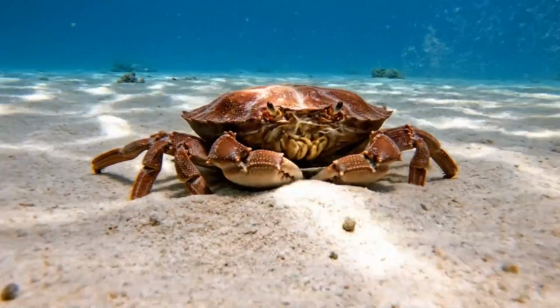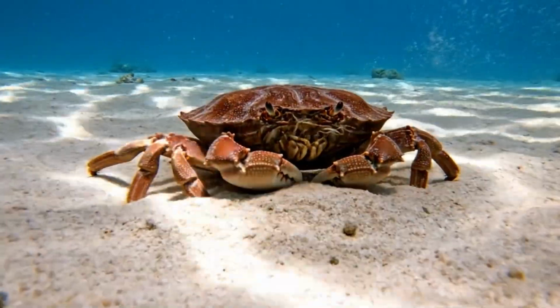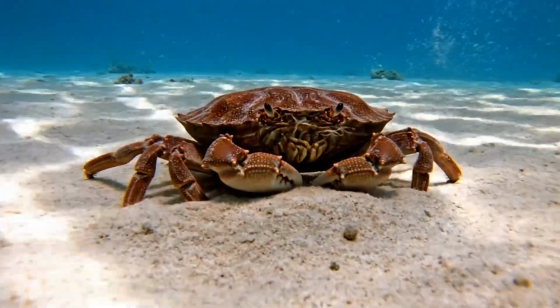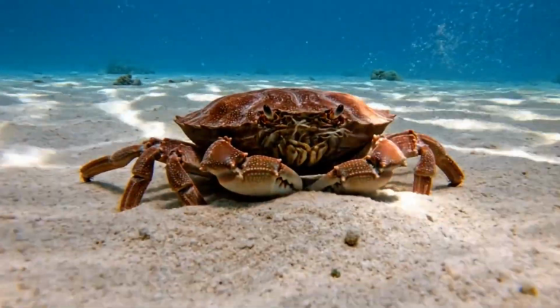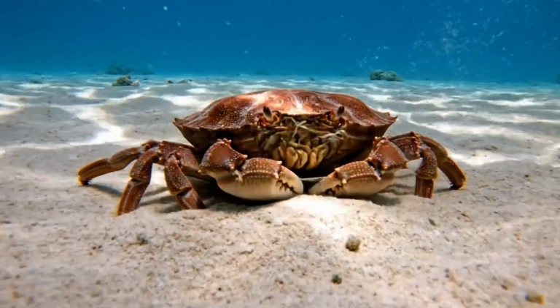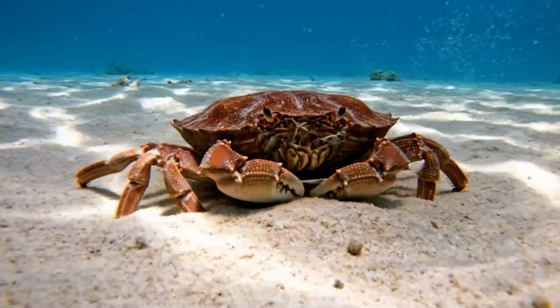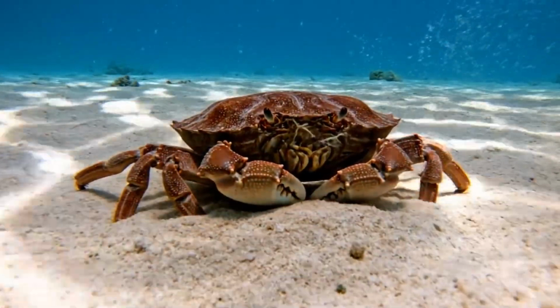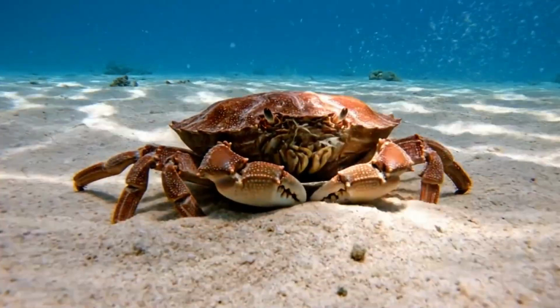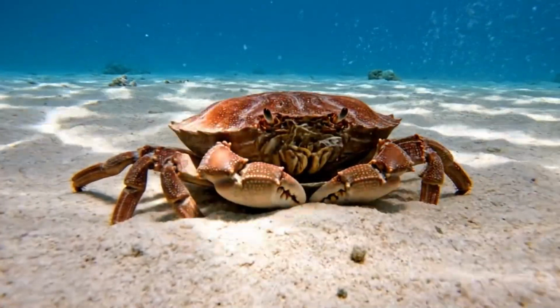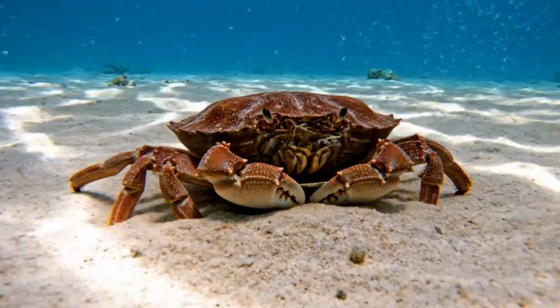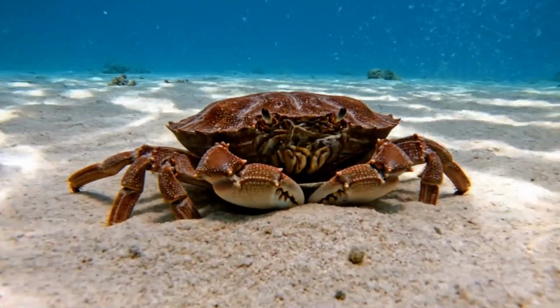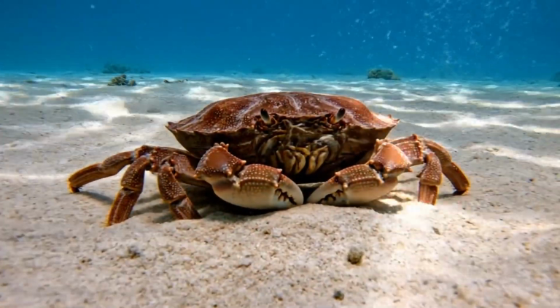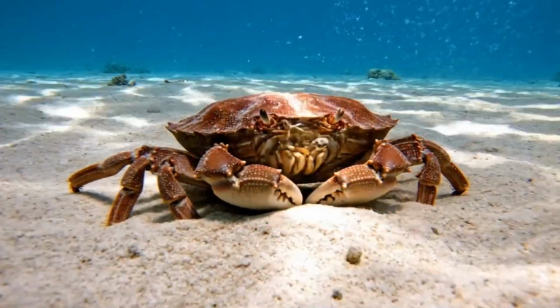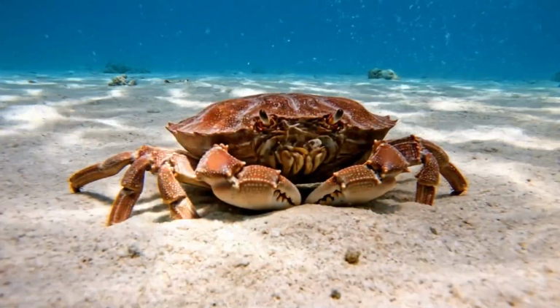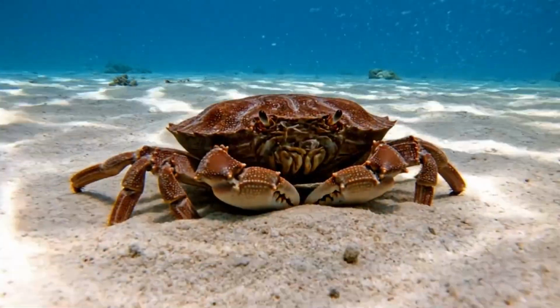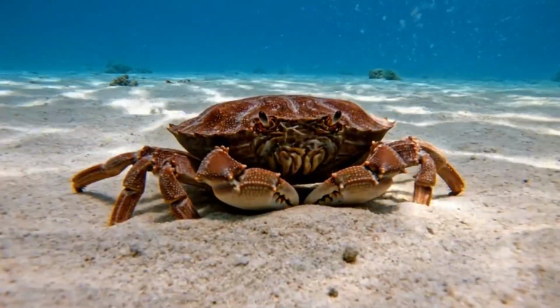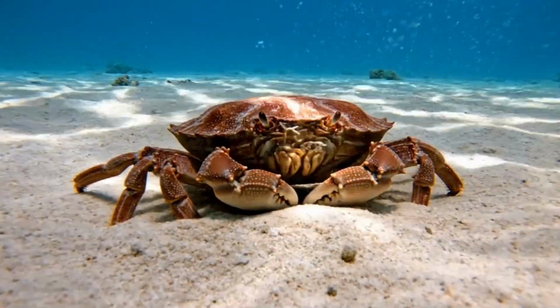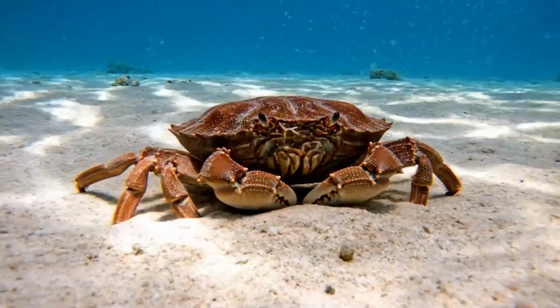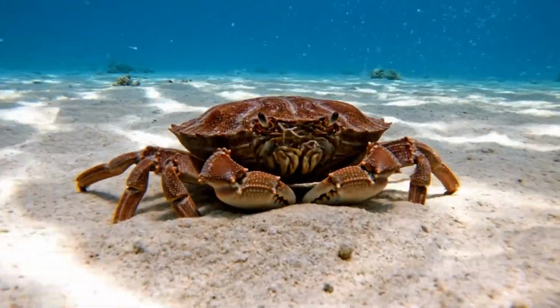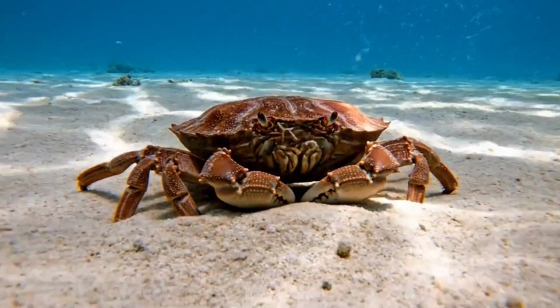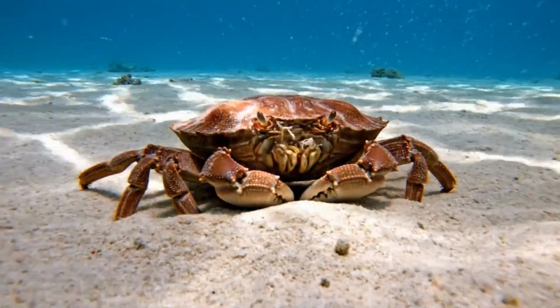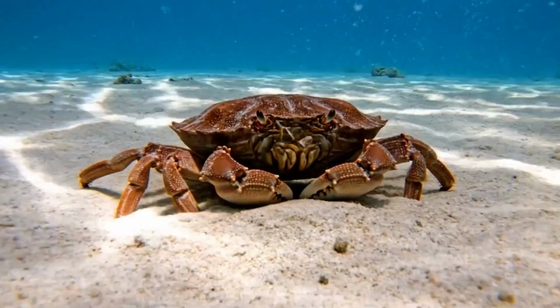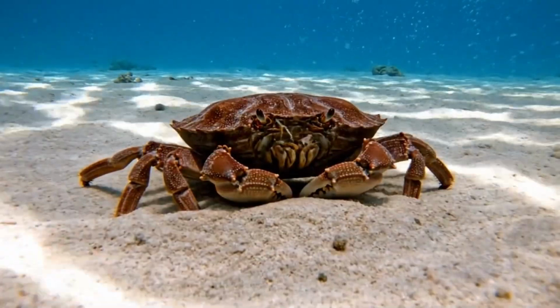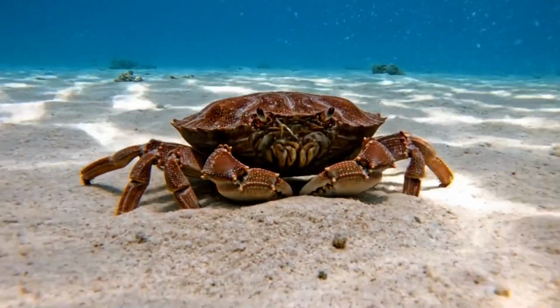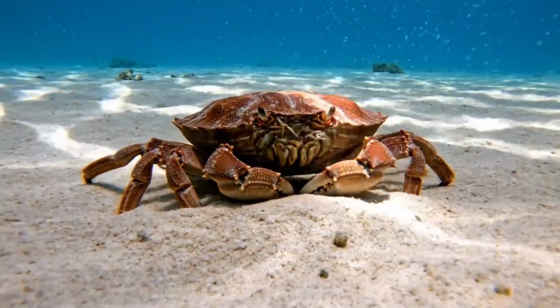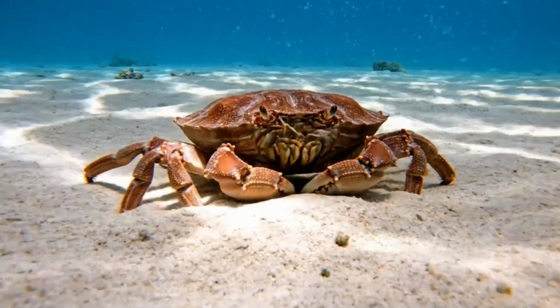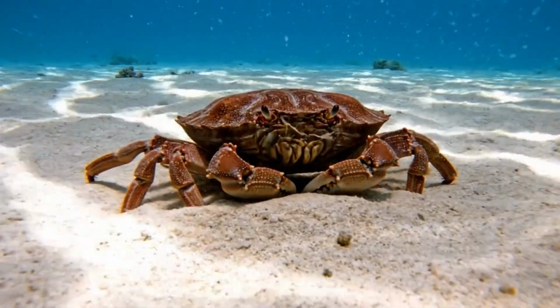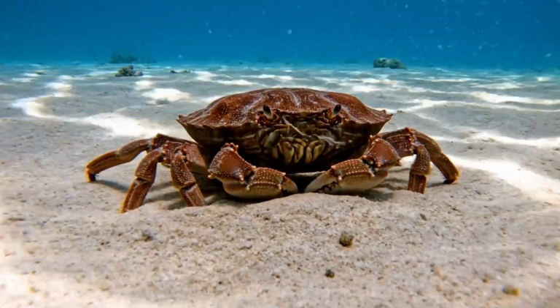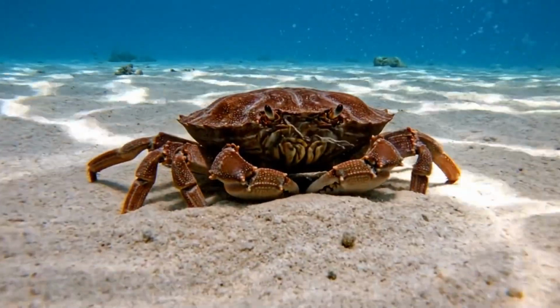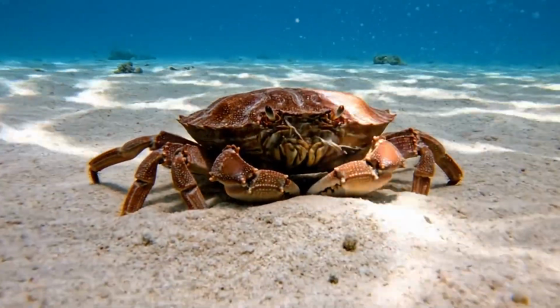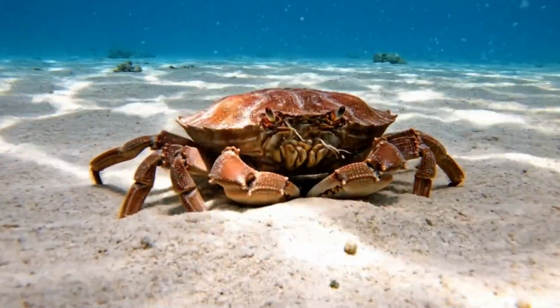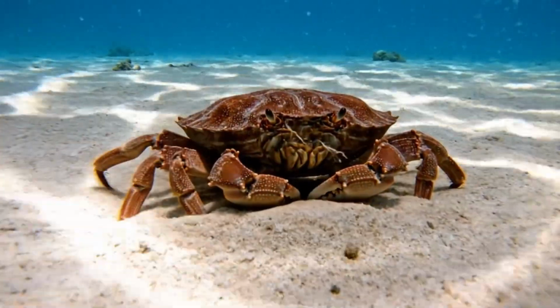This box crab looks harmless but can pinch with strong claws in the Indian Ocean.